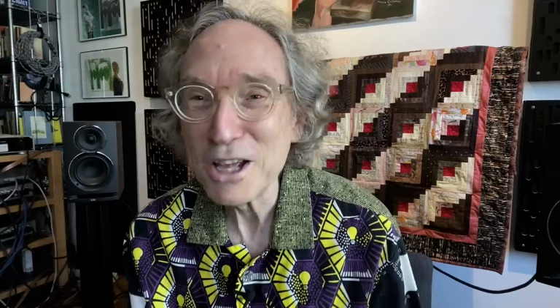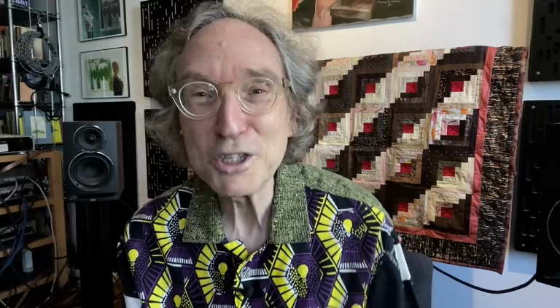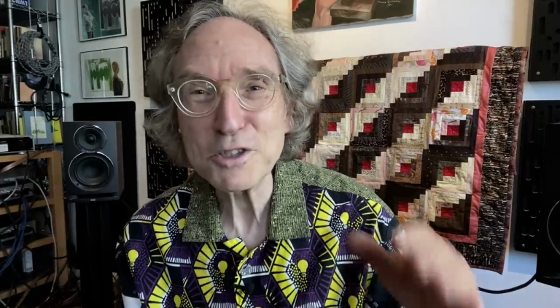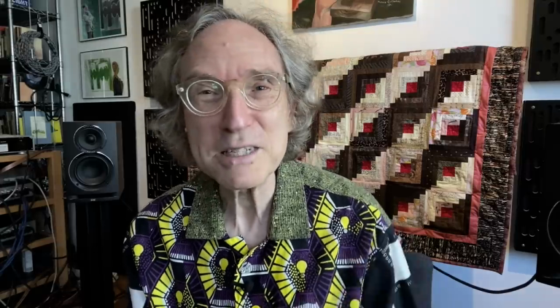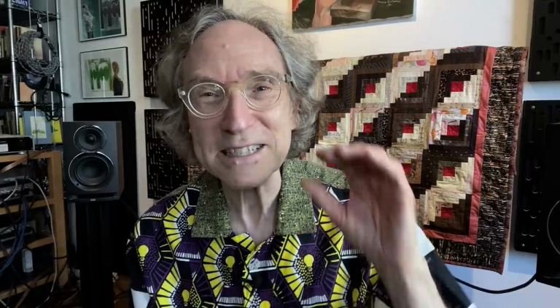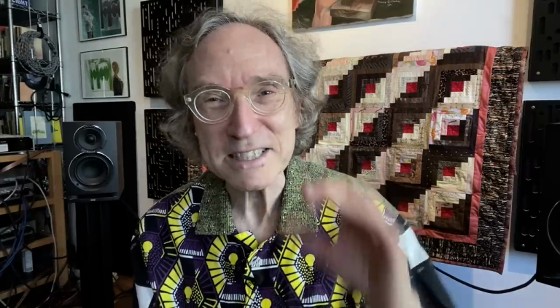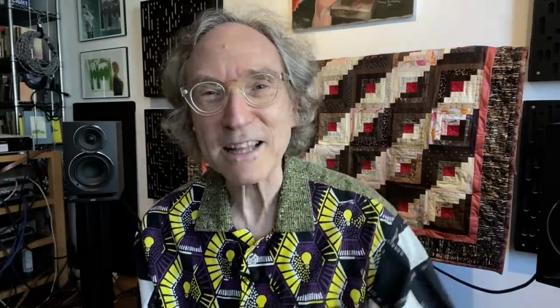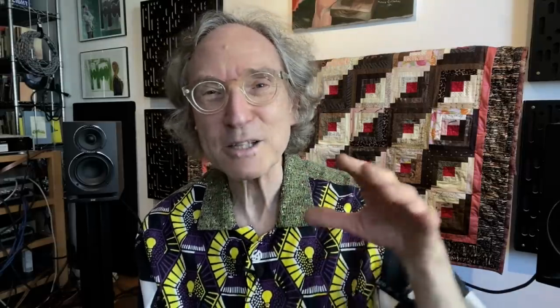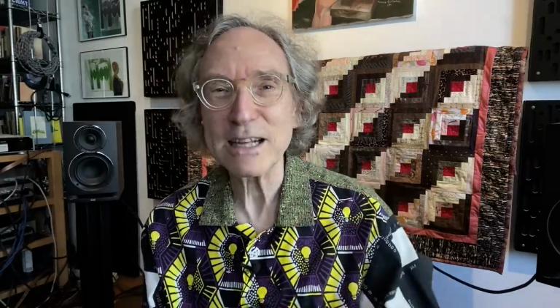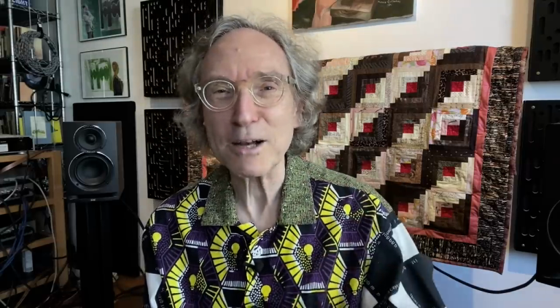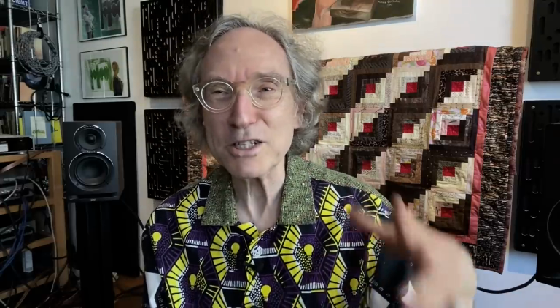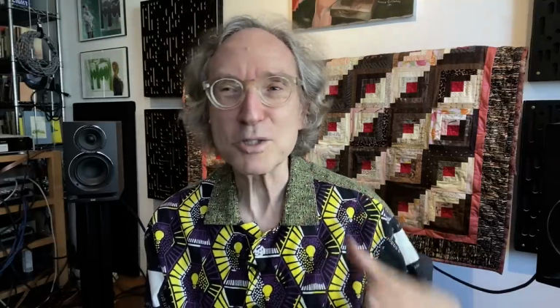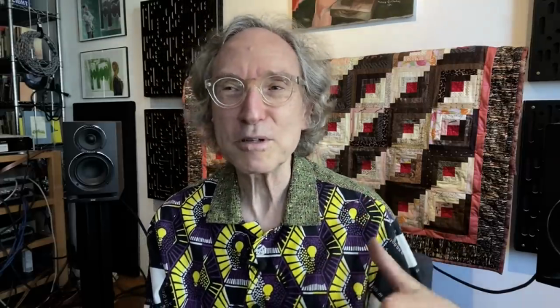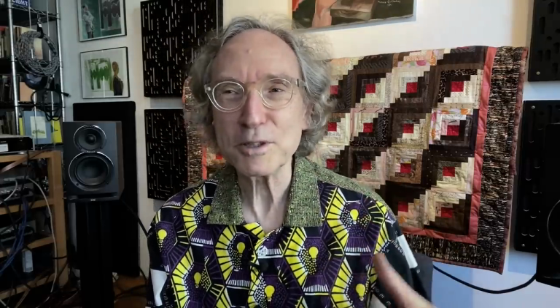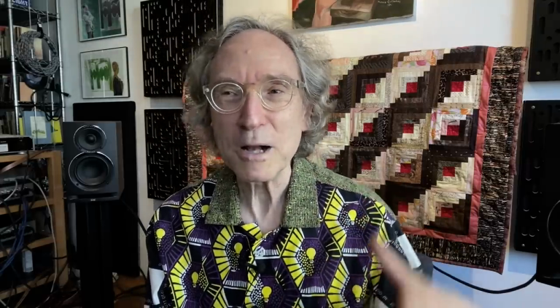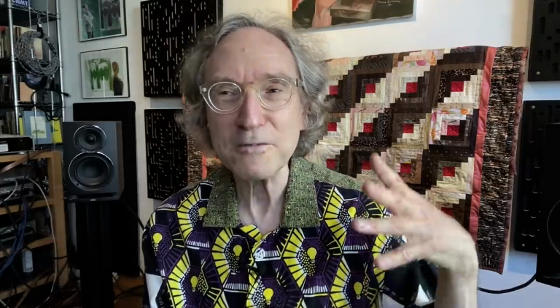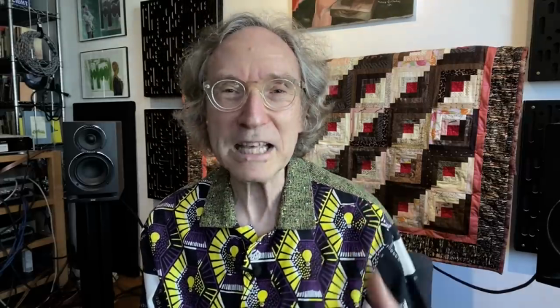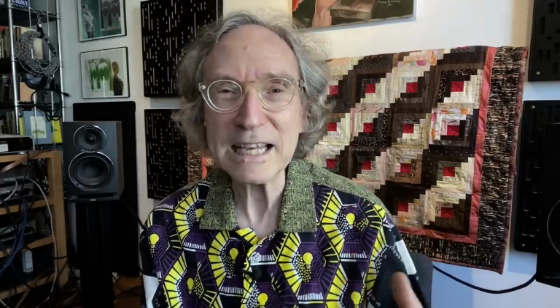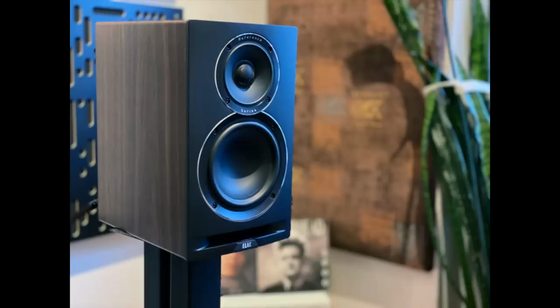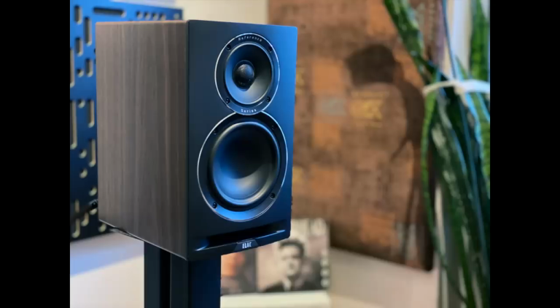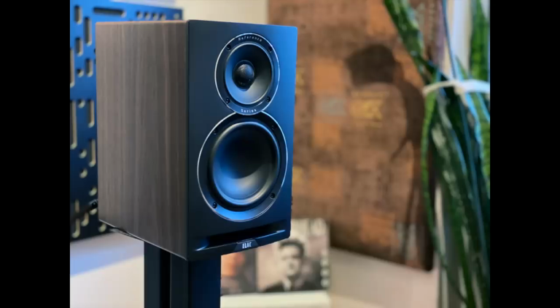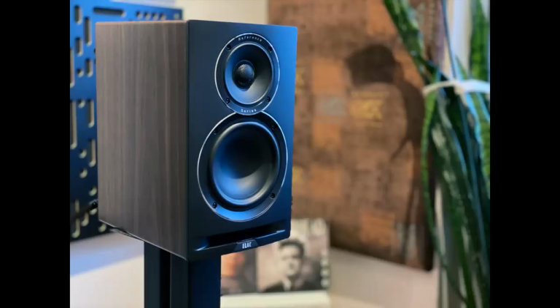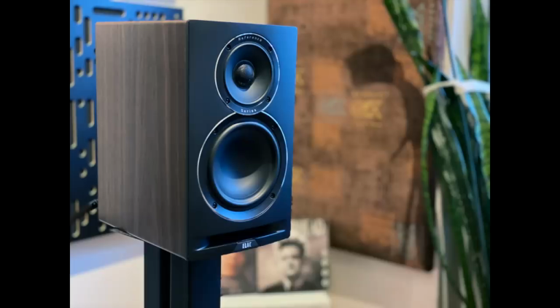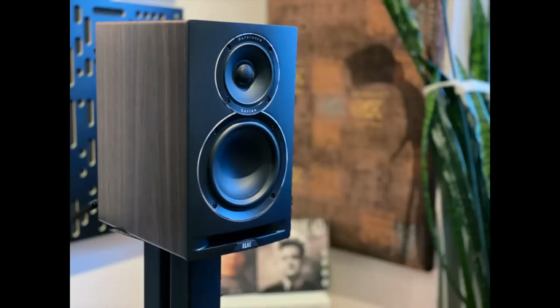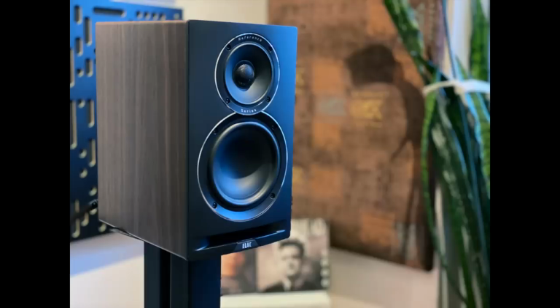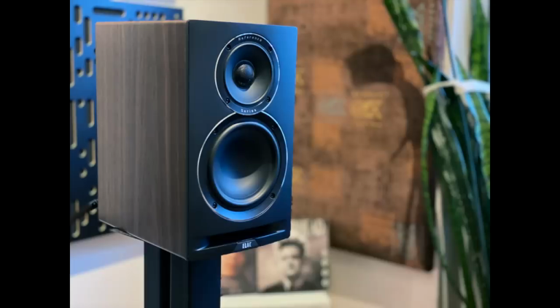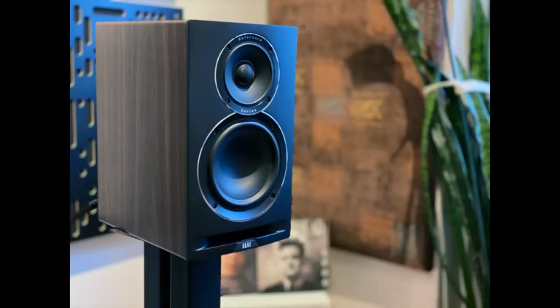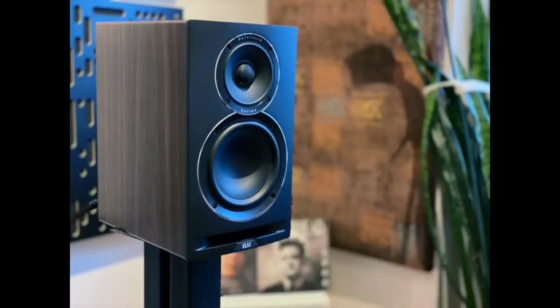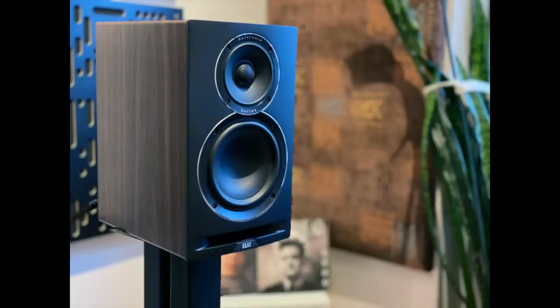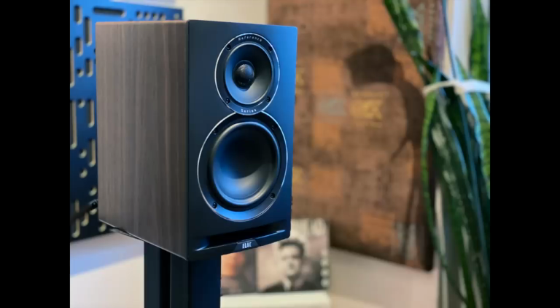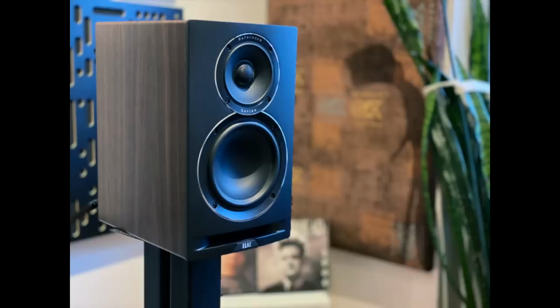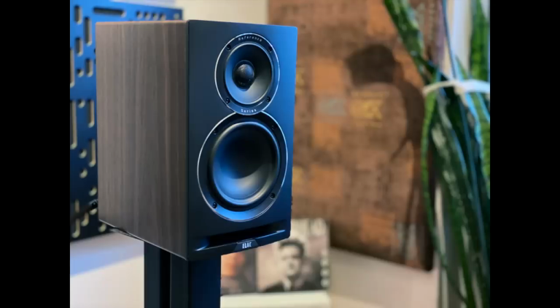You've tuned in at exactly the right time. This is a review of the ELAC Unify Reference Stand Mount Speaker.